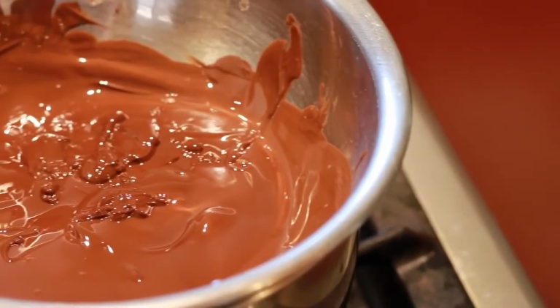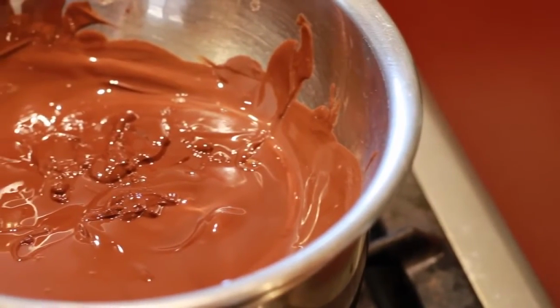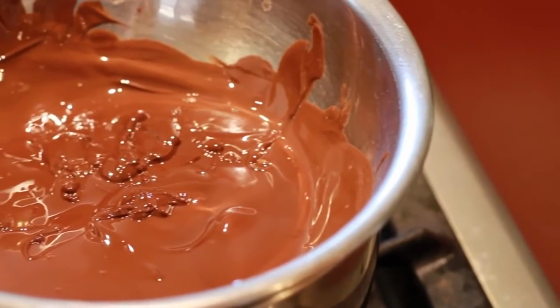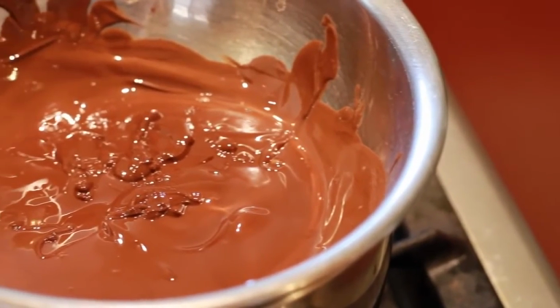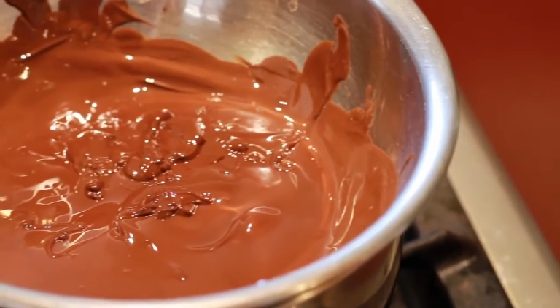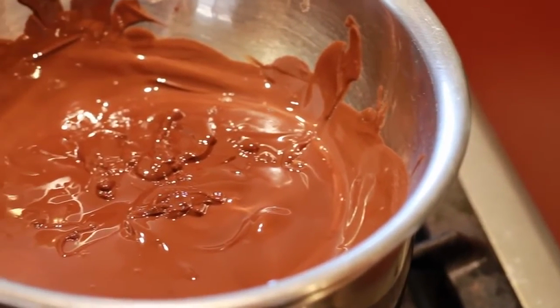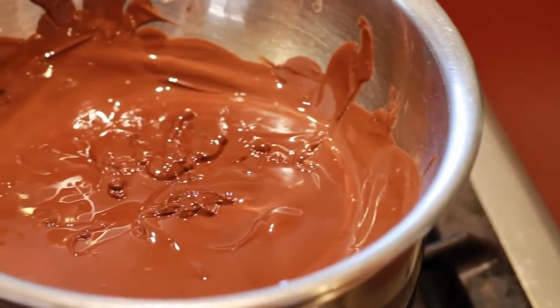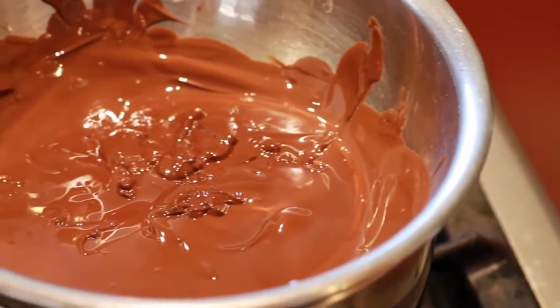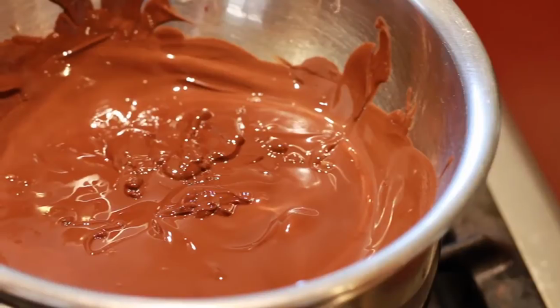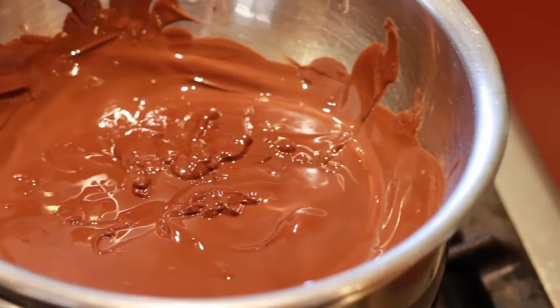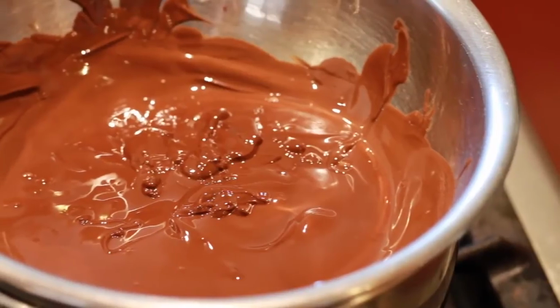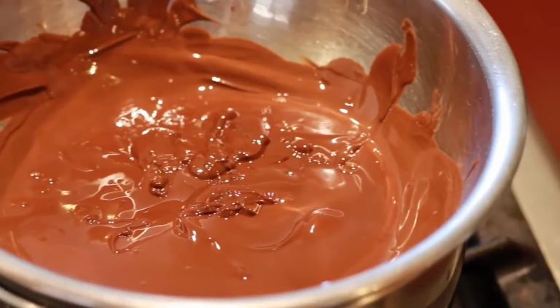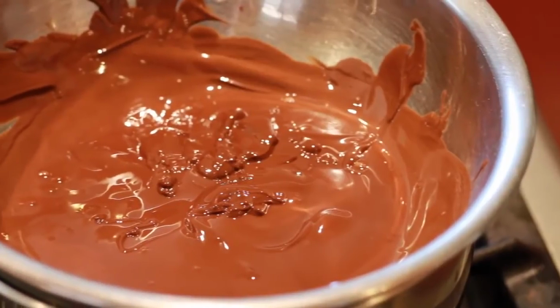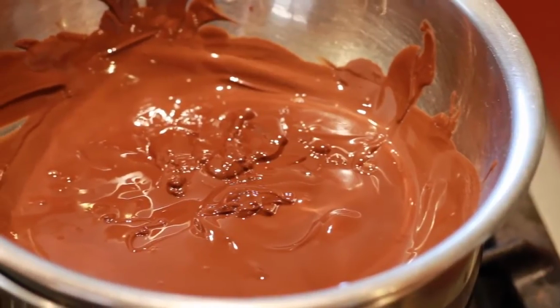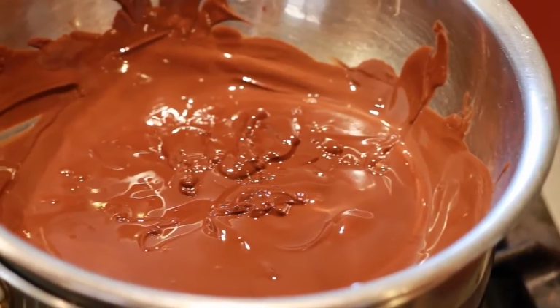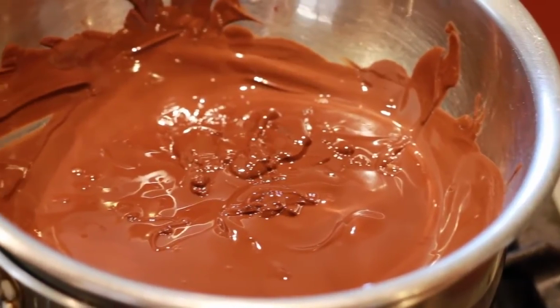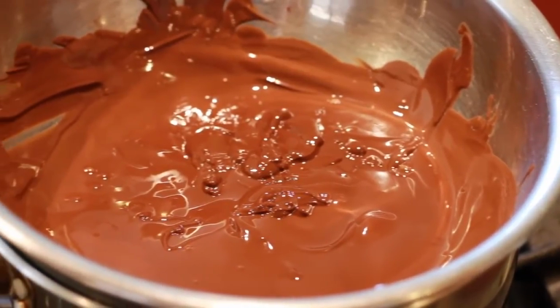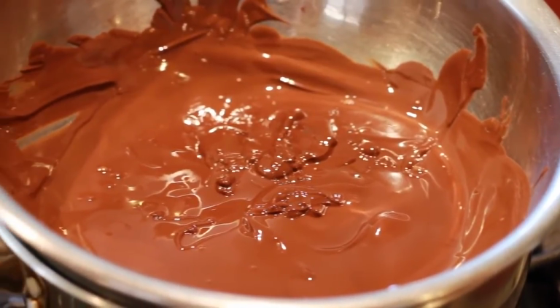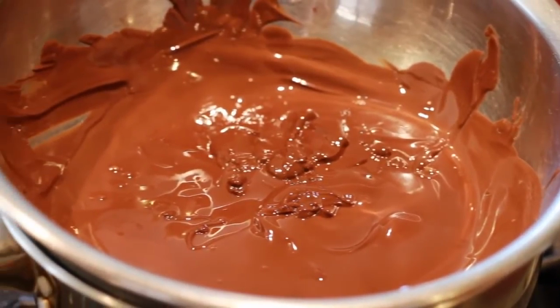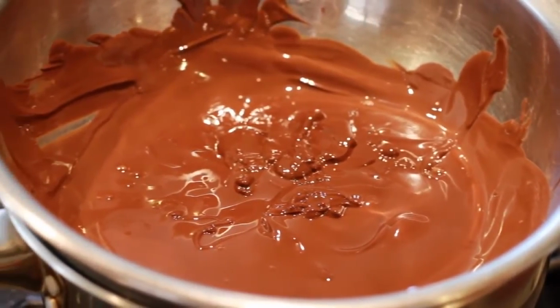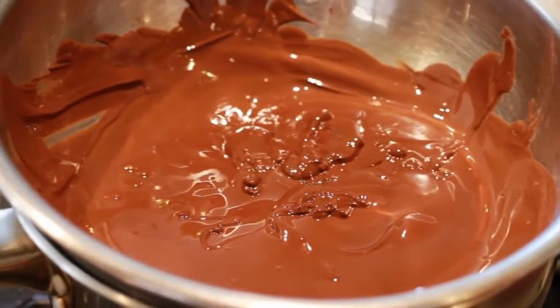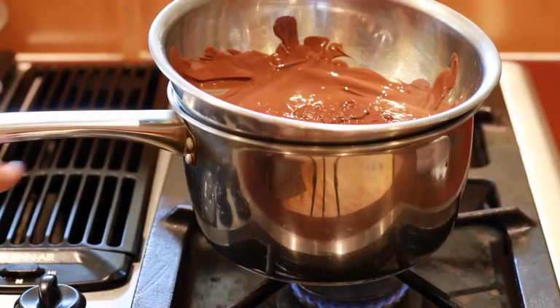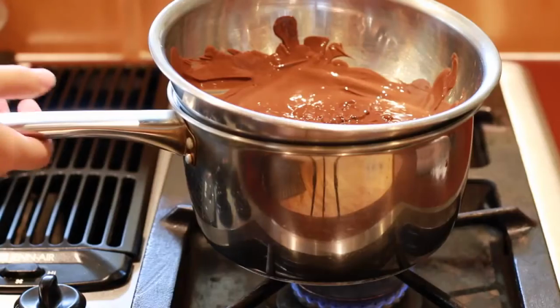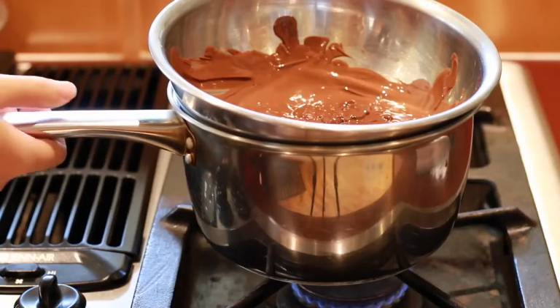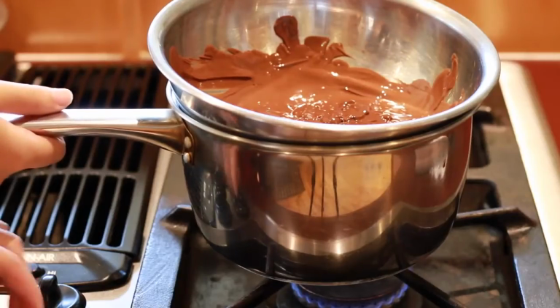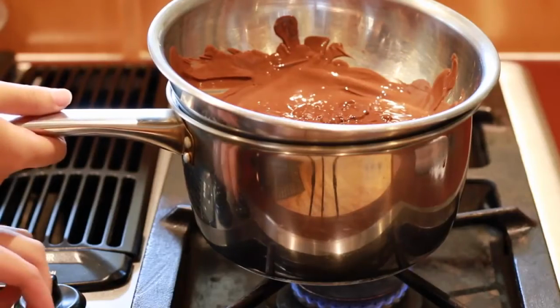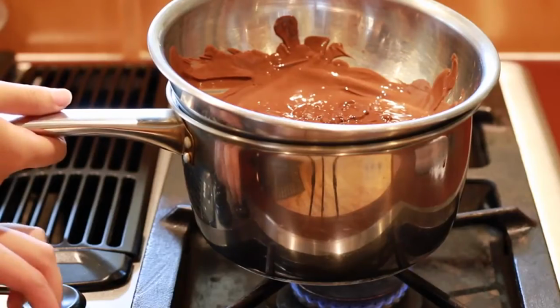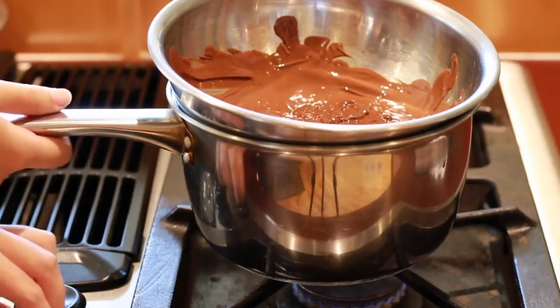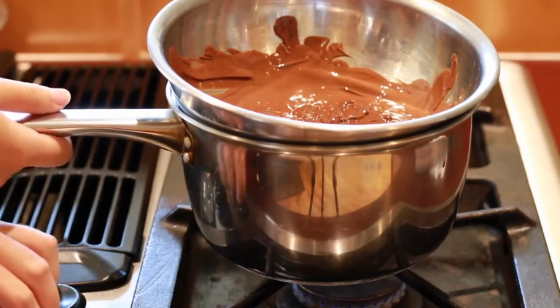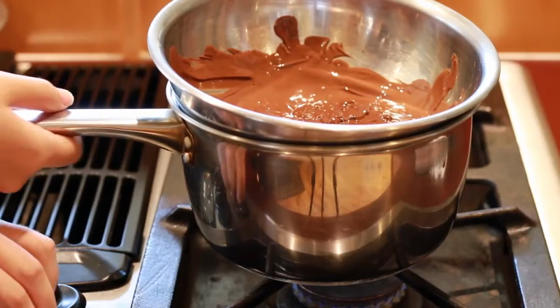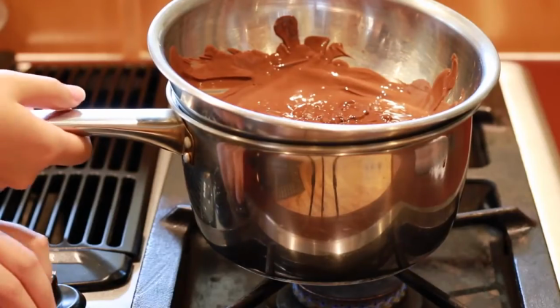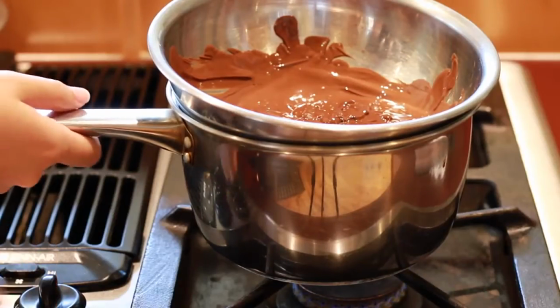After we've melted all the chocolate, we're going to let it cool down a little bit and then move it over to a bowl.